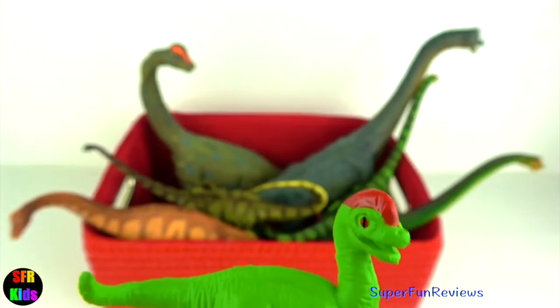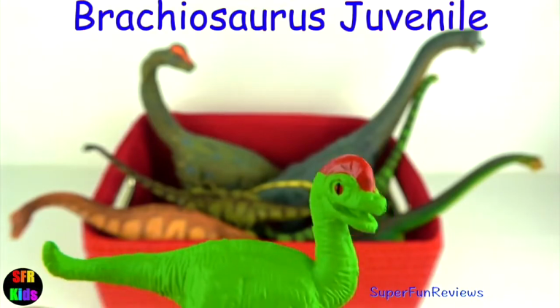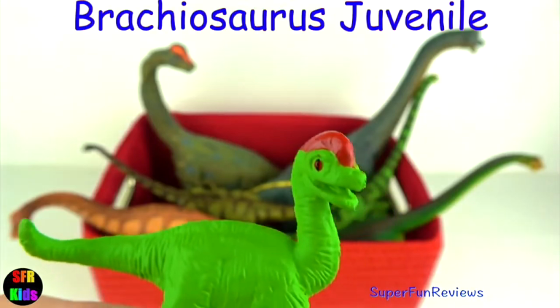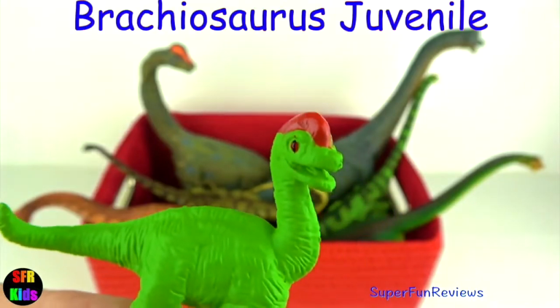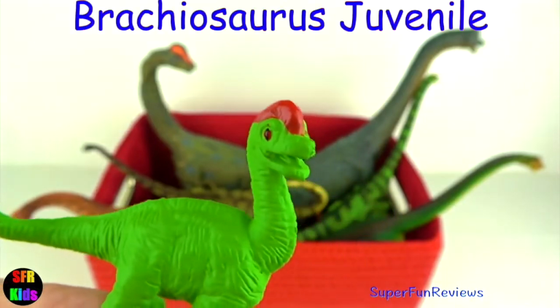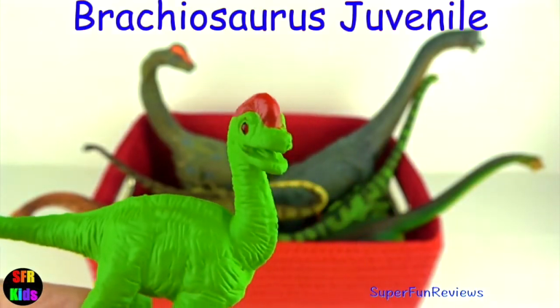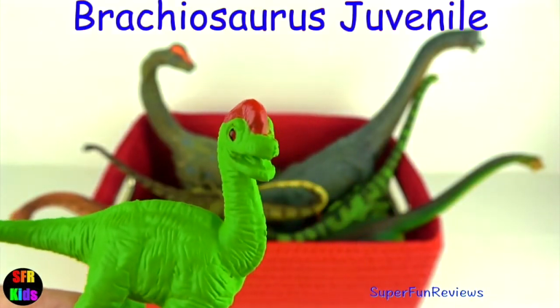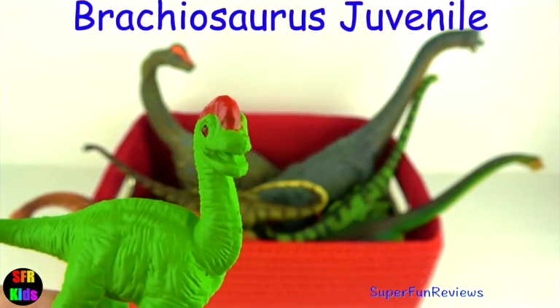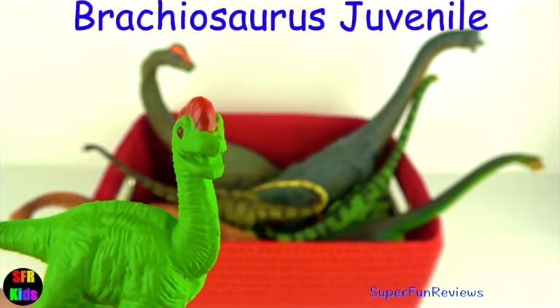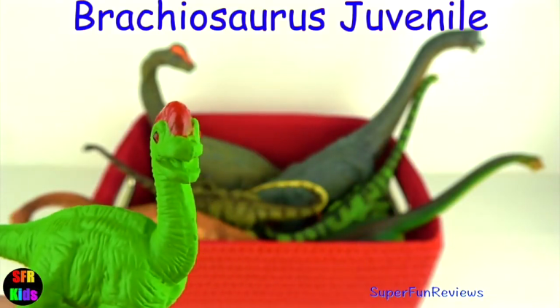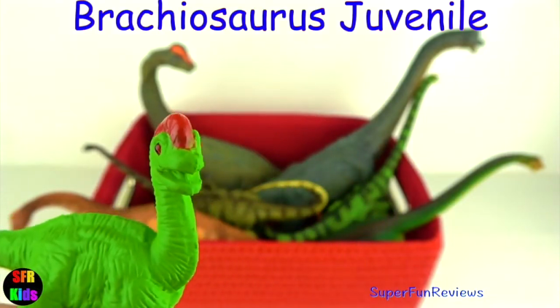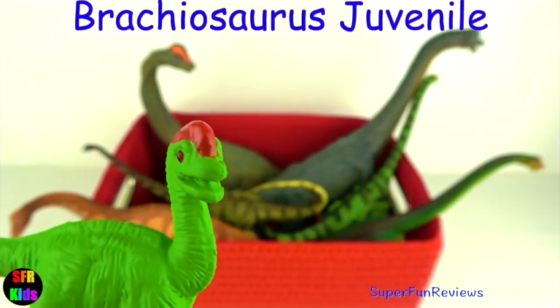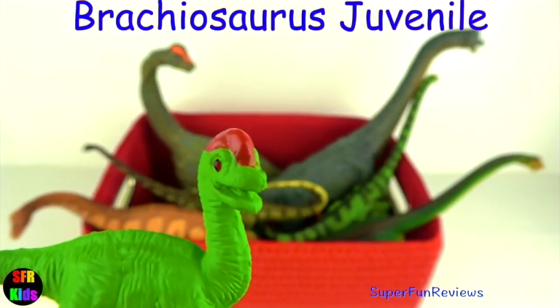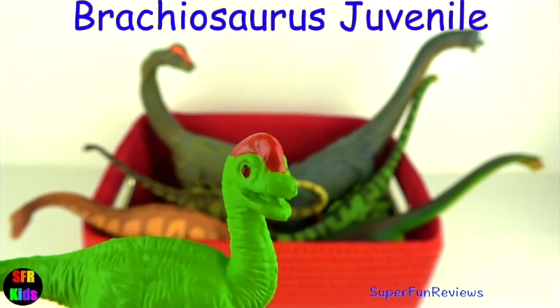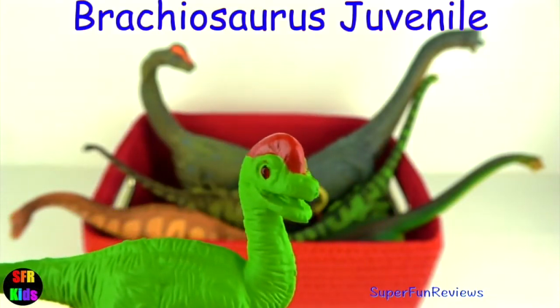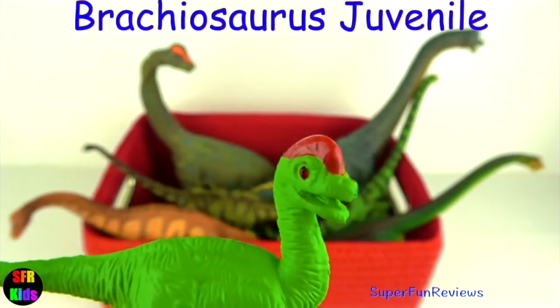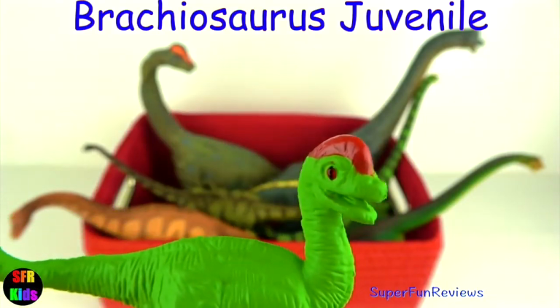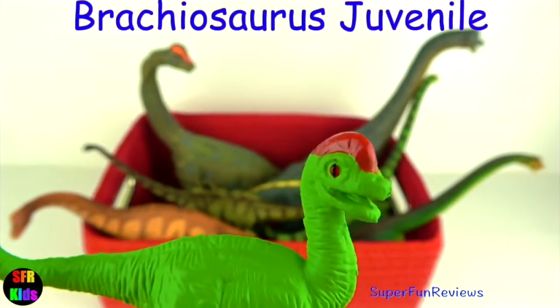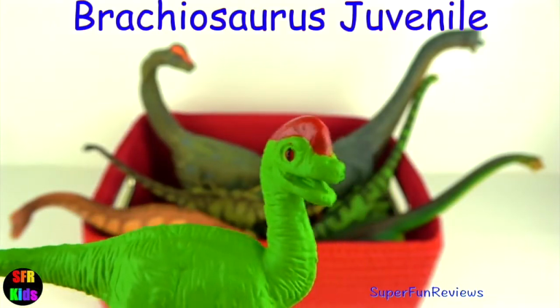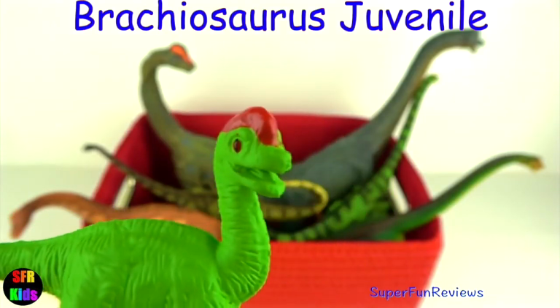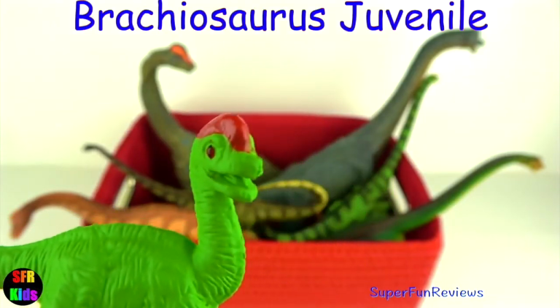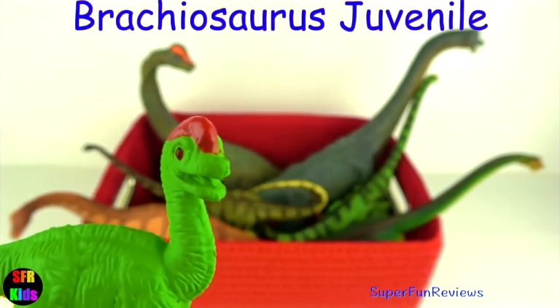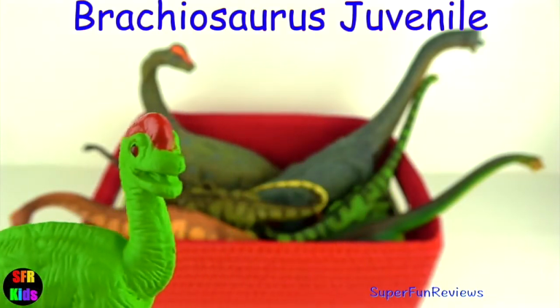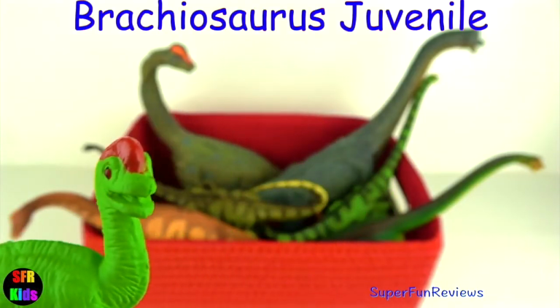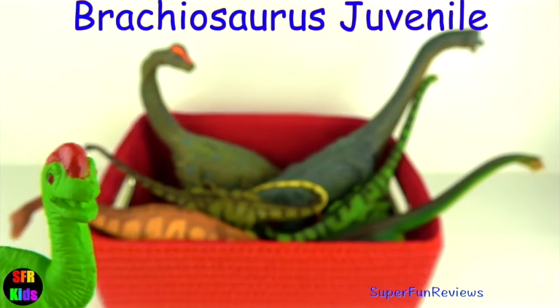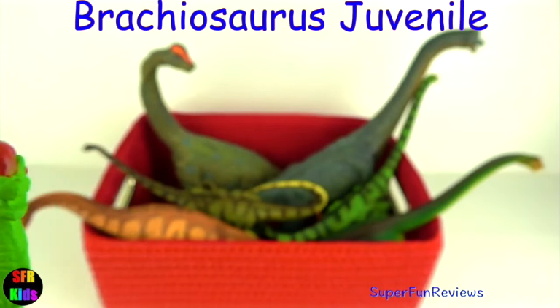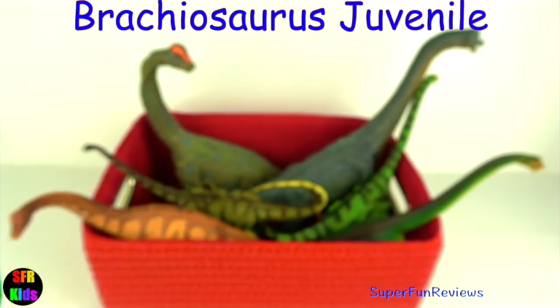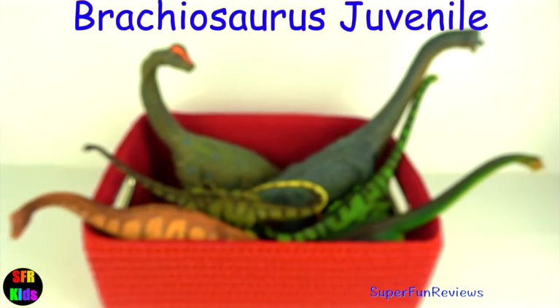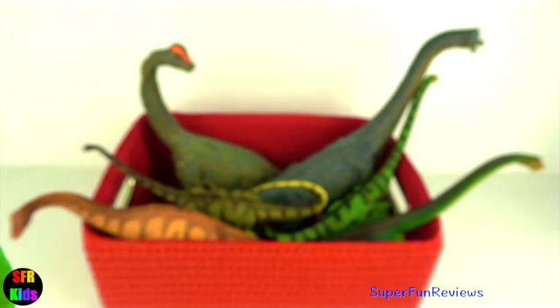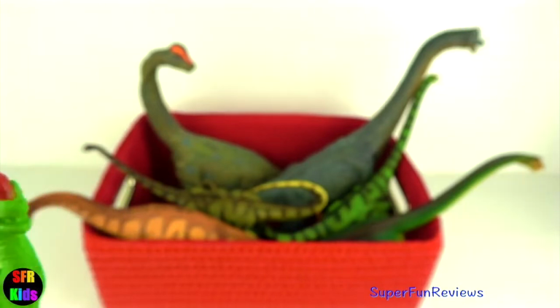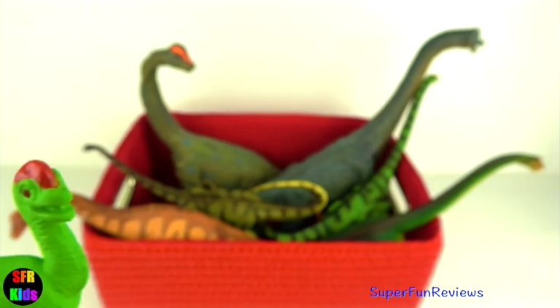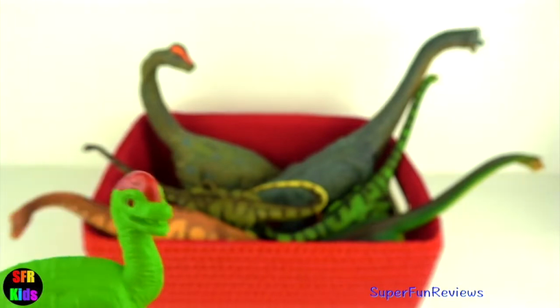A juvenile Brachiosaurus — I really like the green colour and red crest.